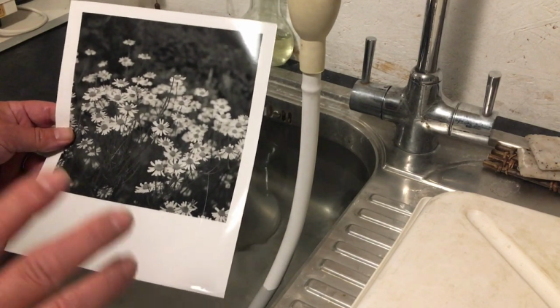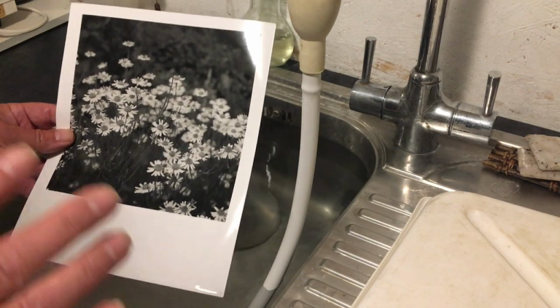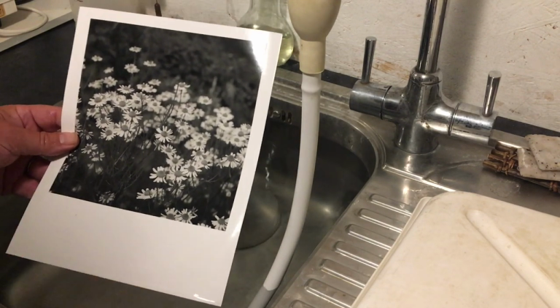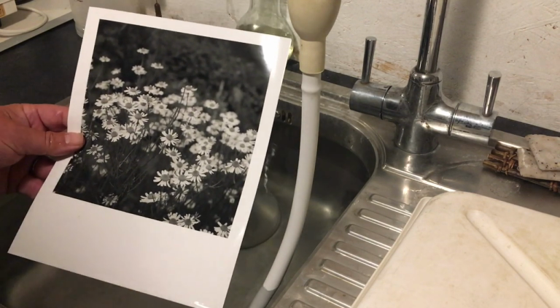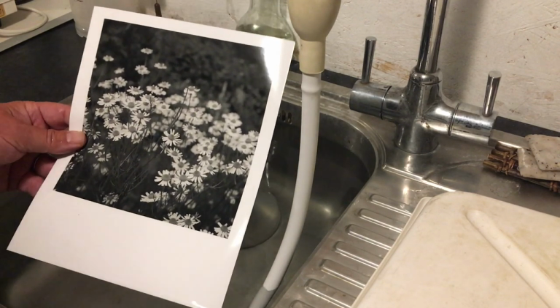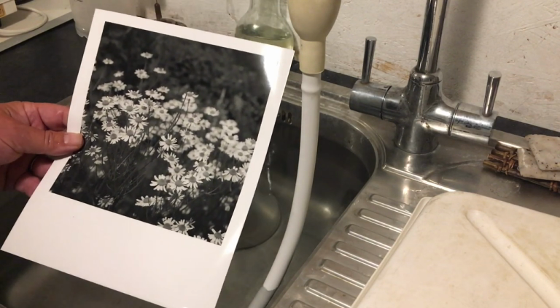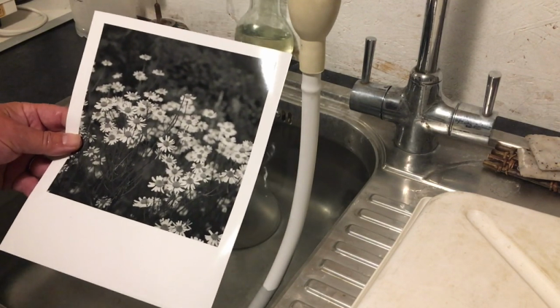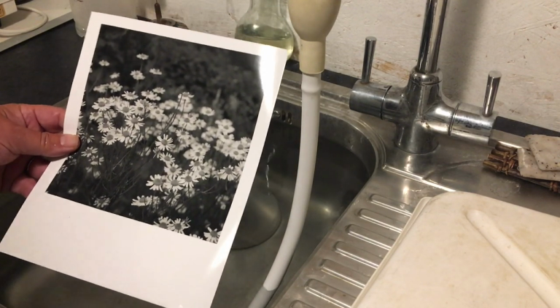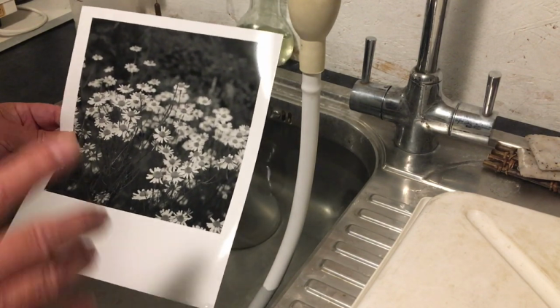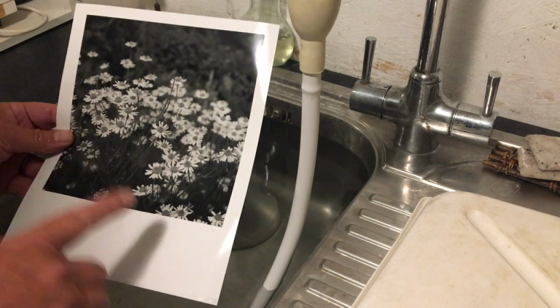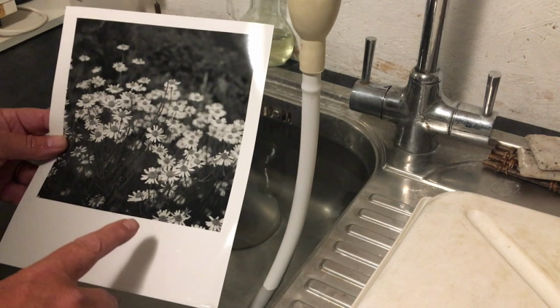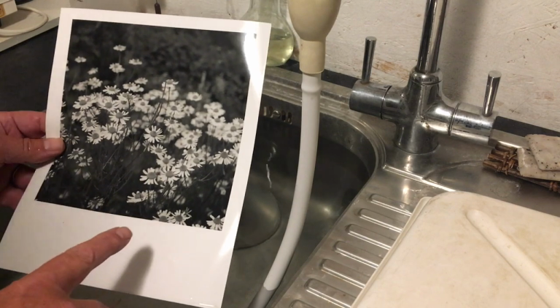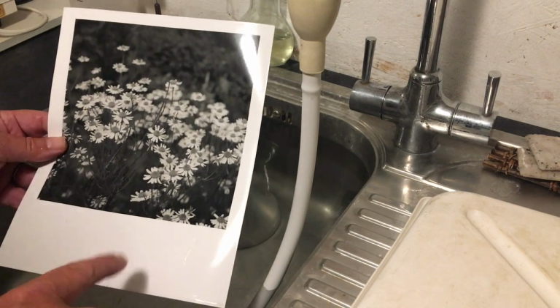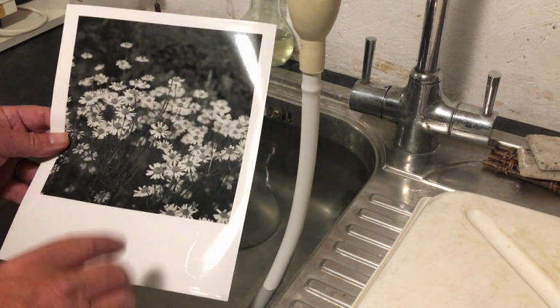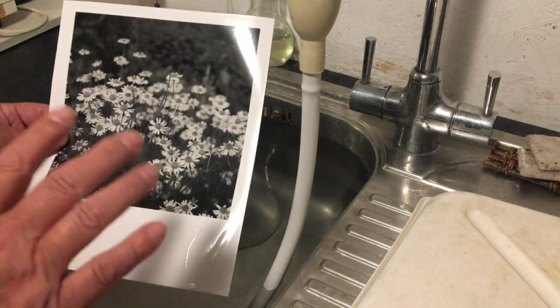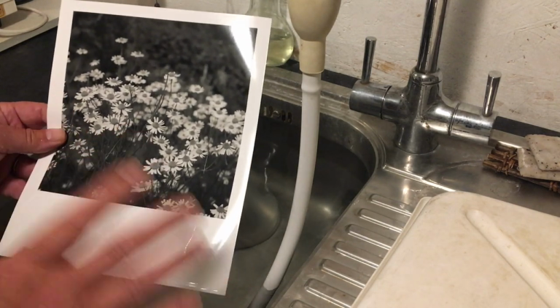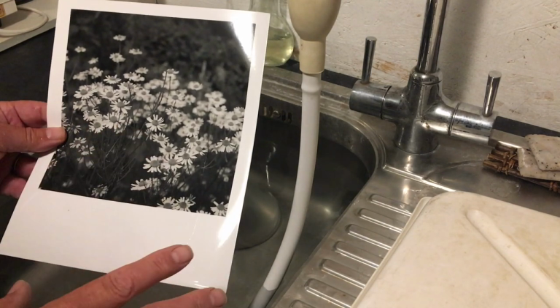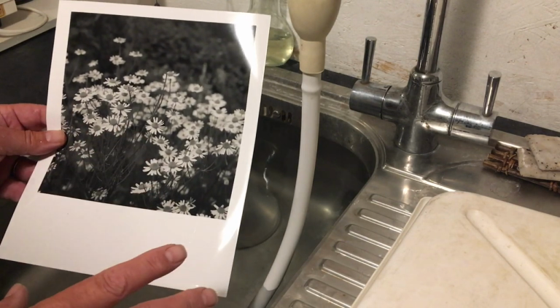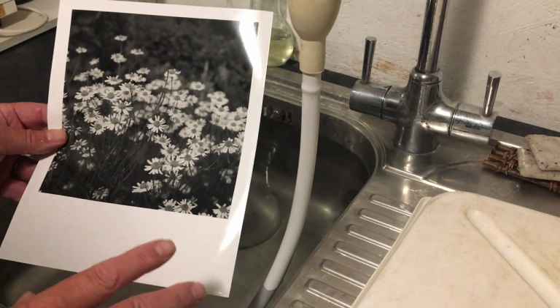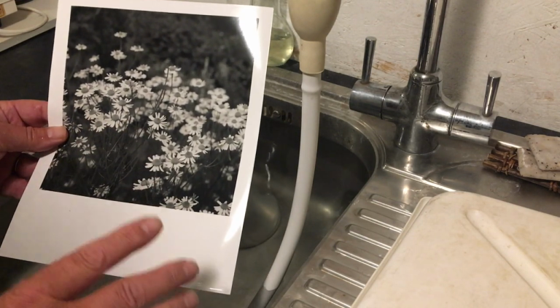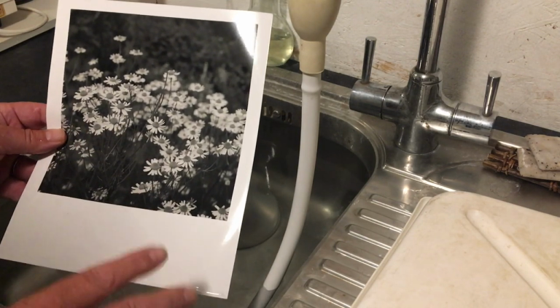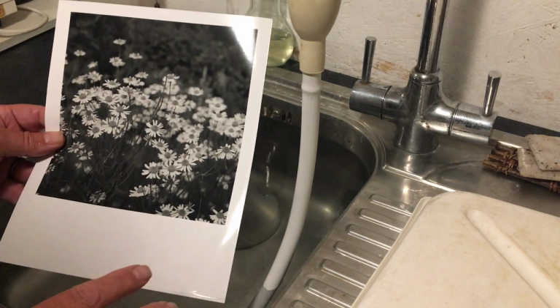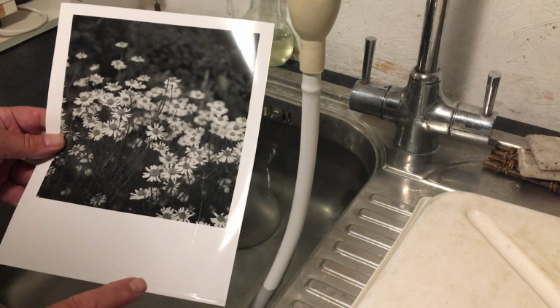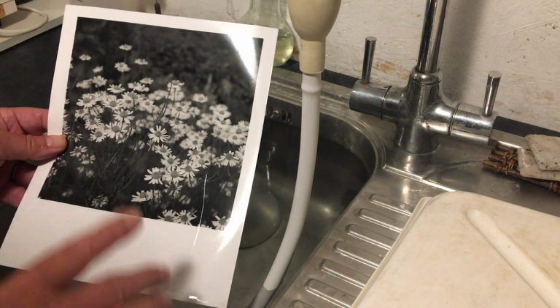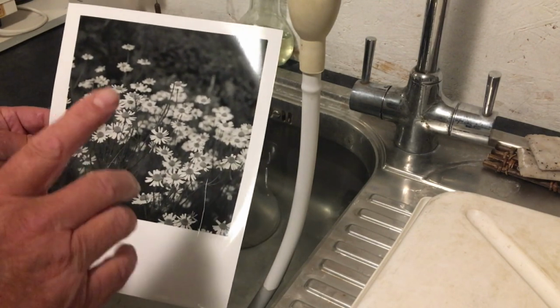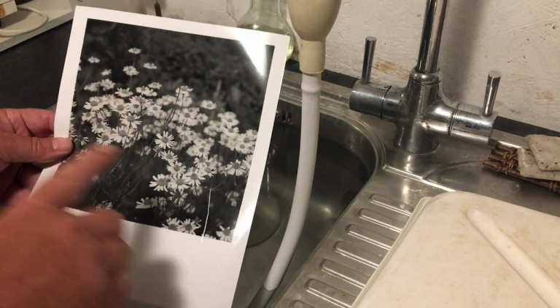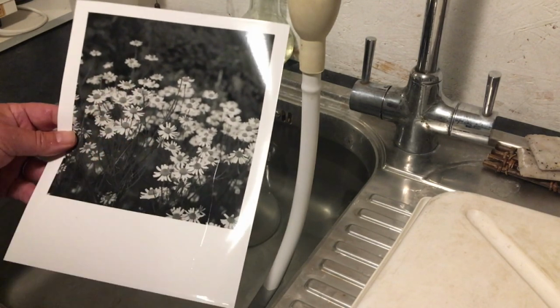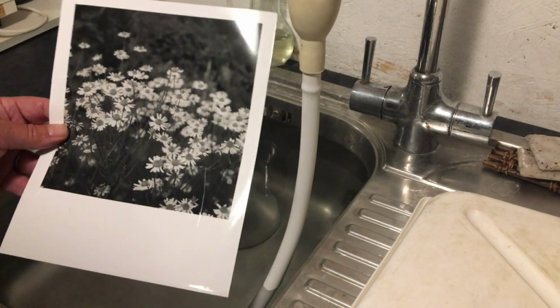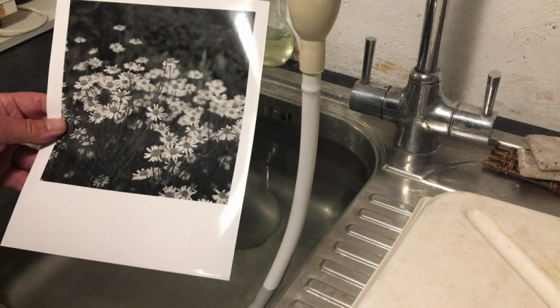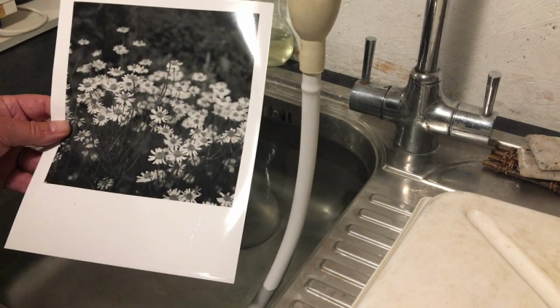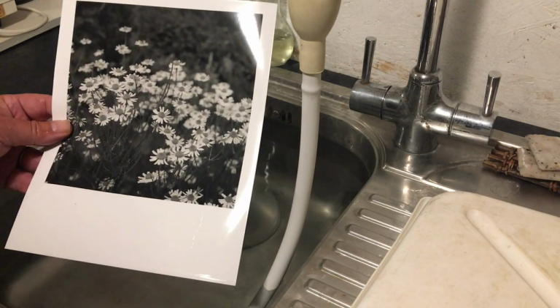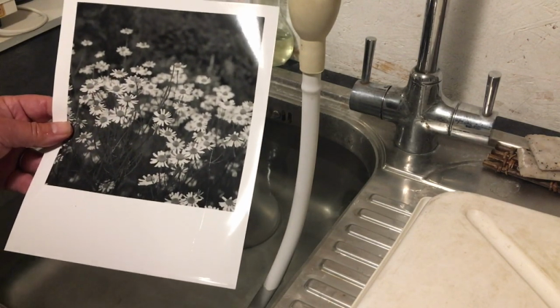This tip is especially useful for those with fiber-based prints, though print dry down also affects RC prints as well. Beat print dry down!